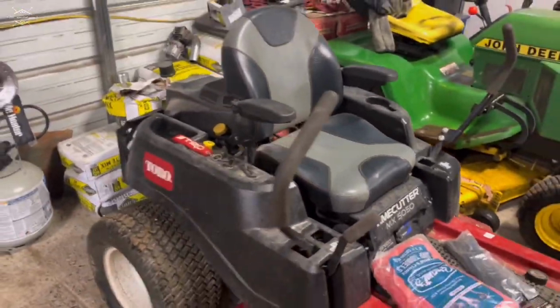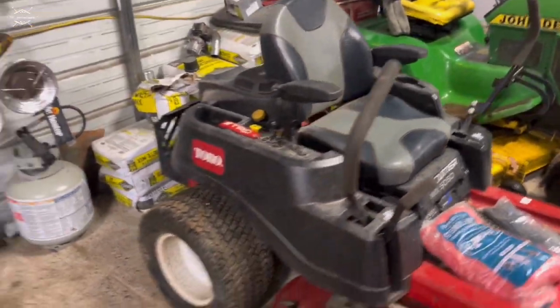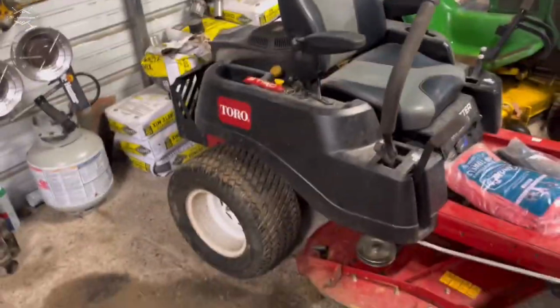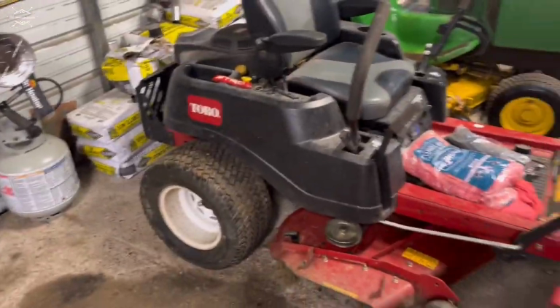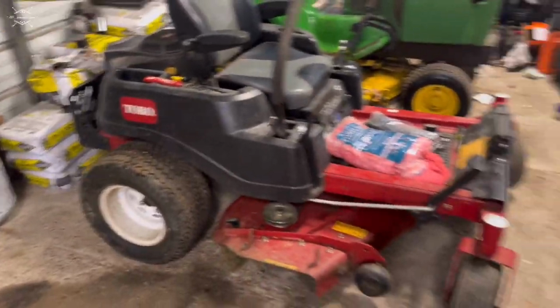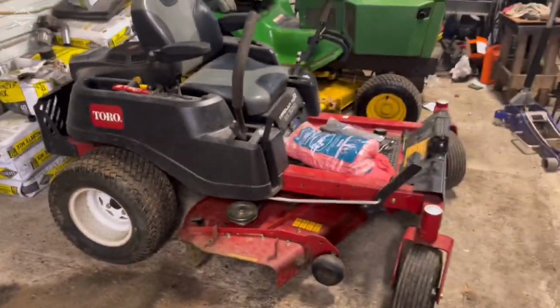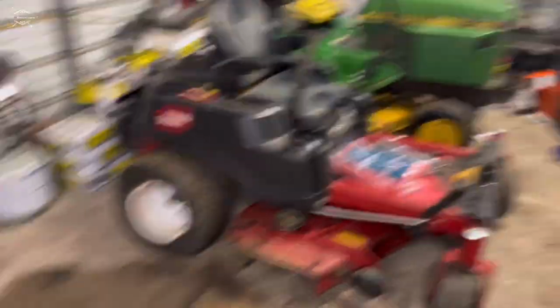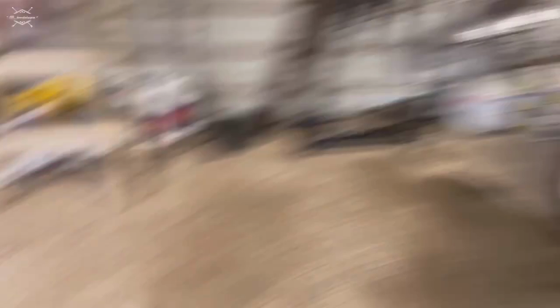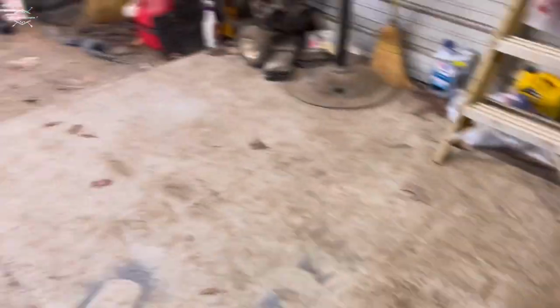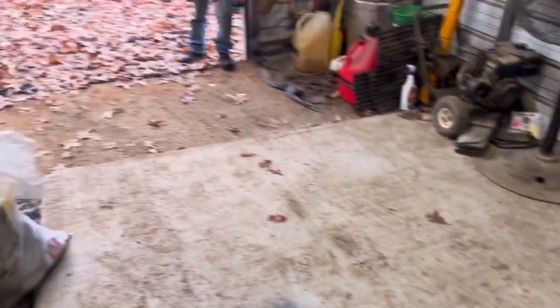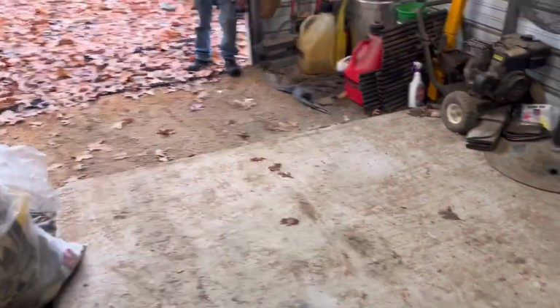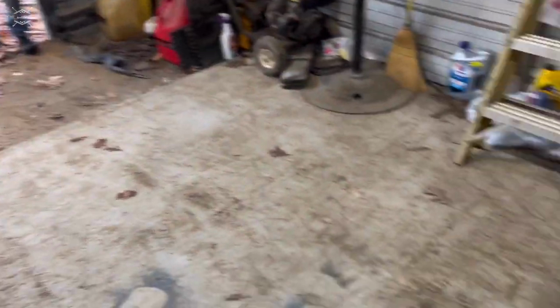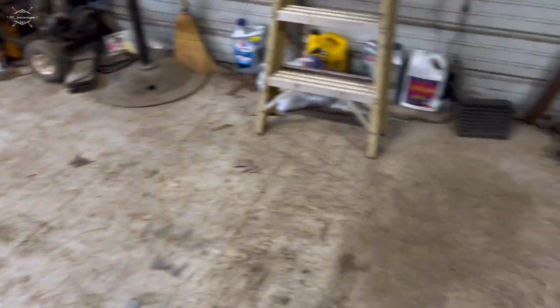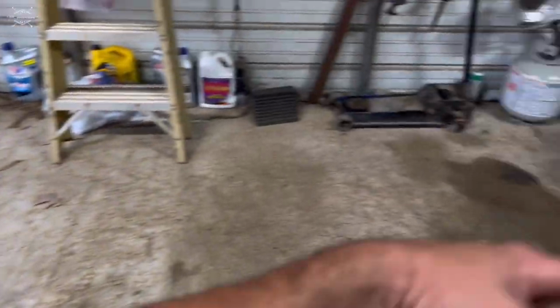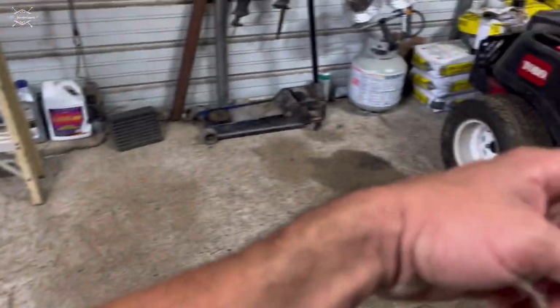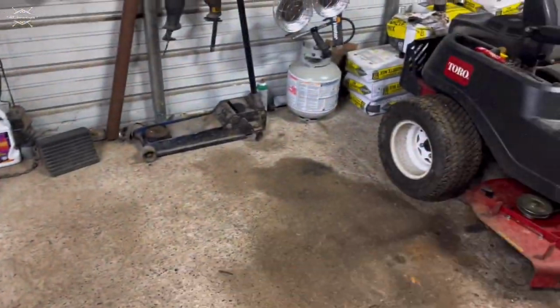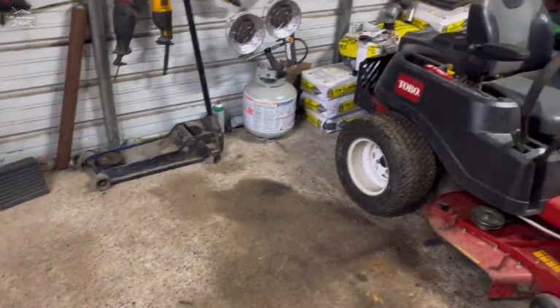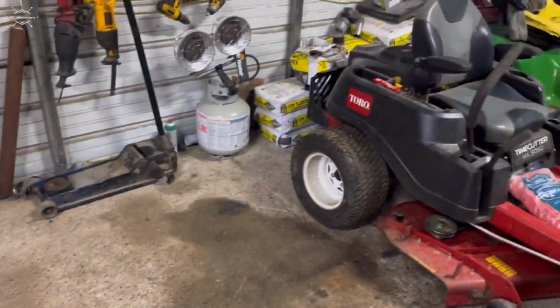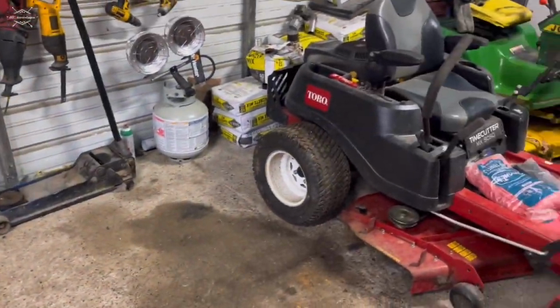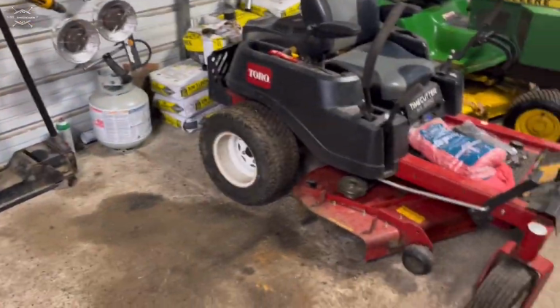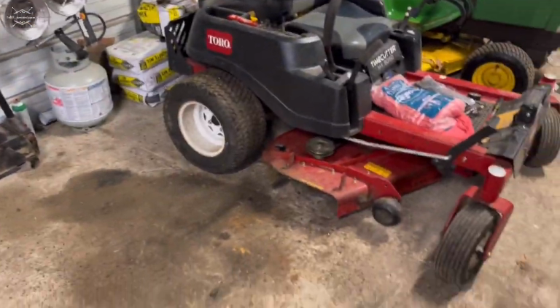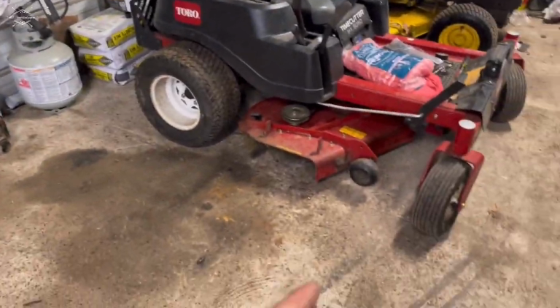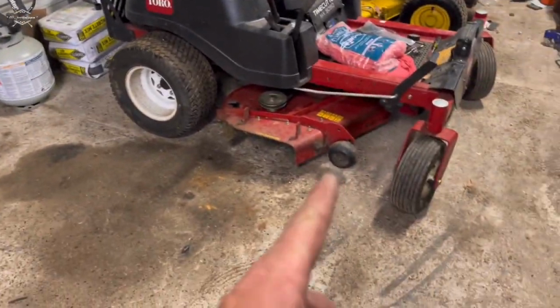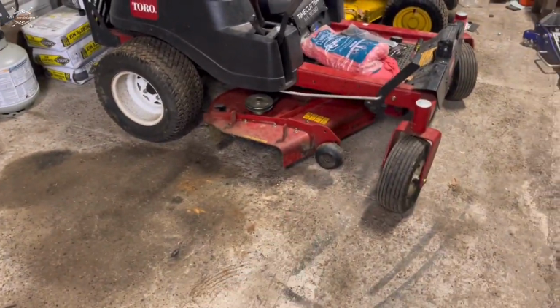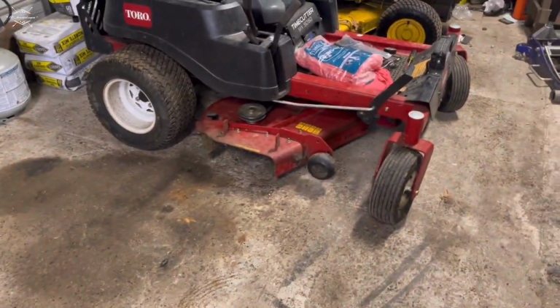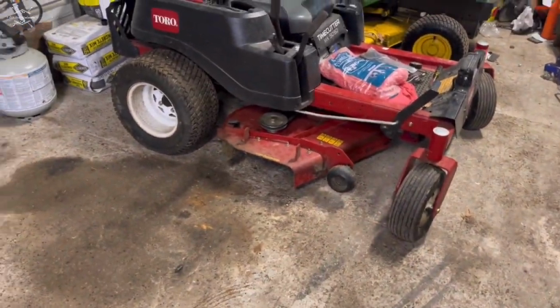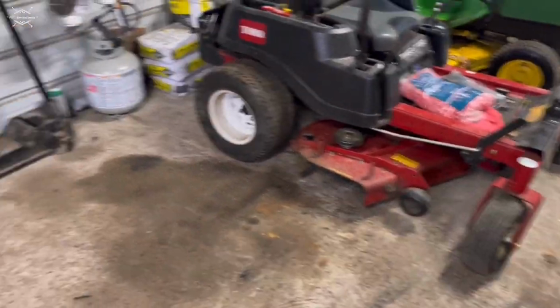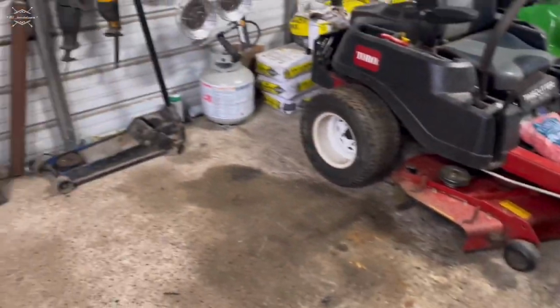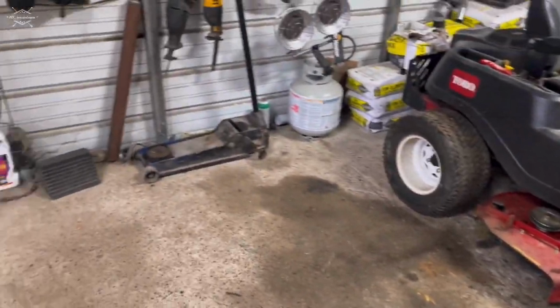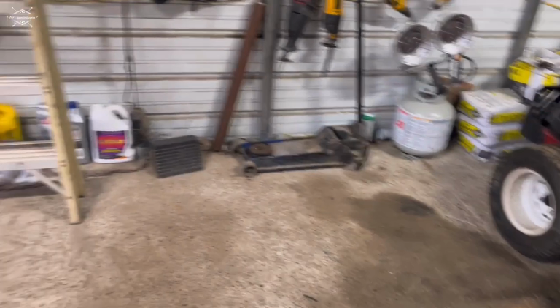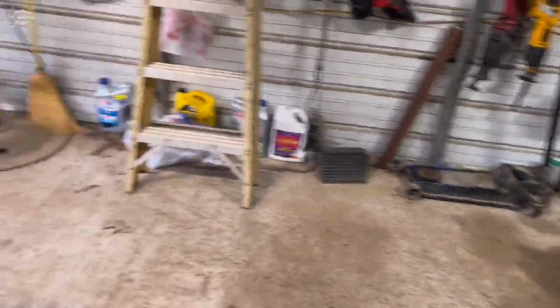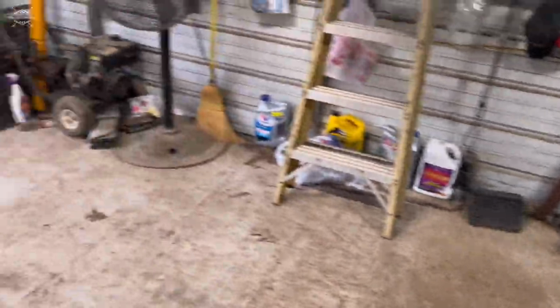Anyway, he got this one in here. So we're gonna pull the tractor straight in. When we get the tractor pulled up to this mower, I think we'll be all right - I think we've got plenty of room.